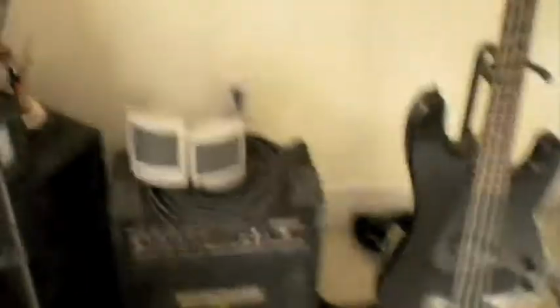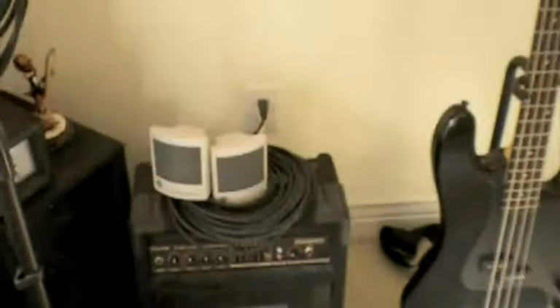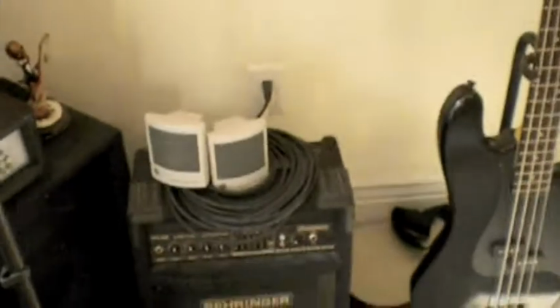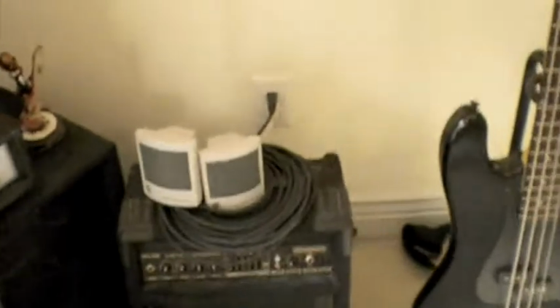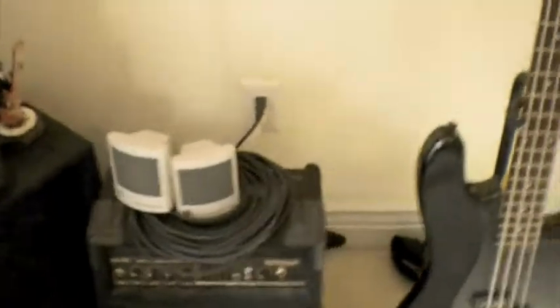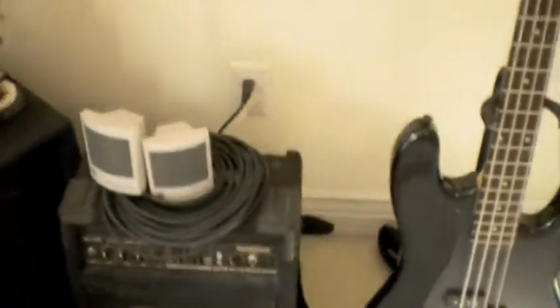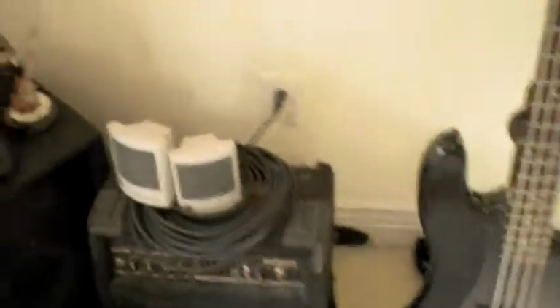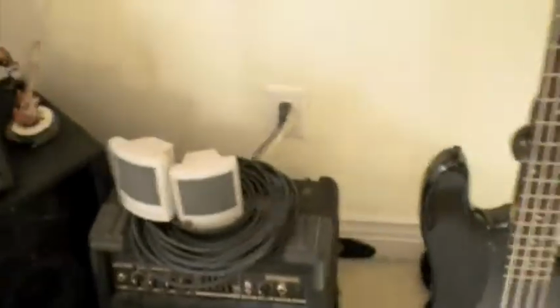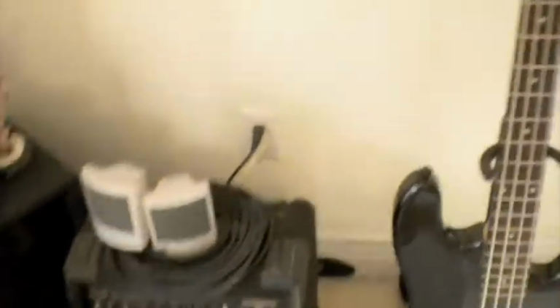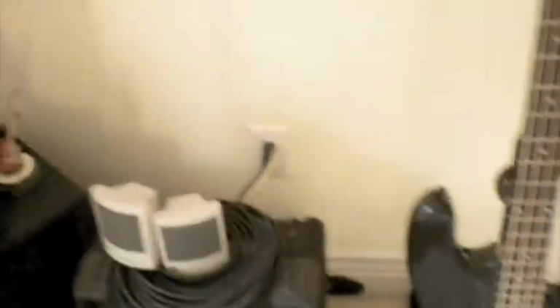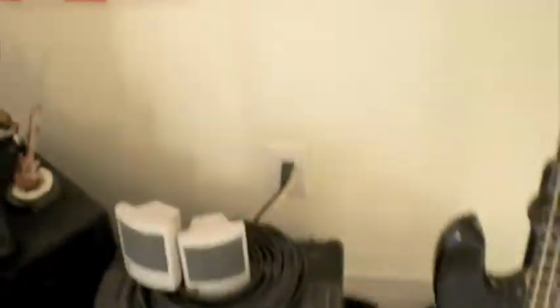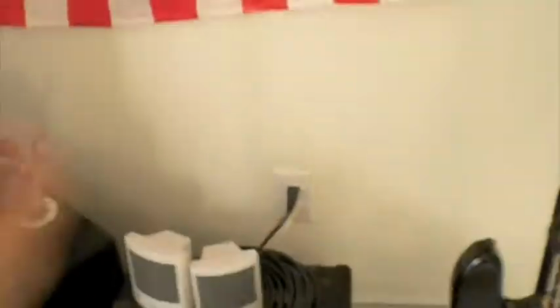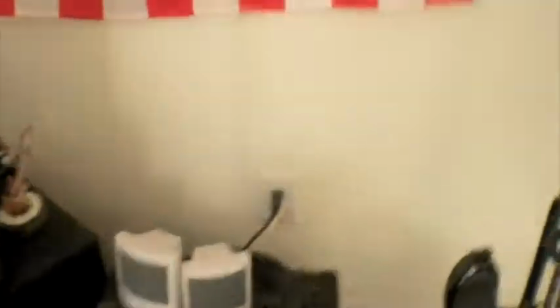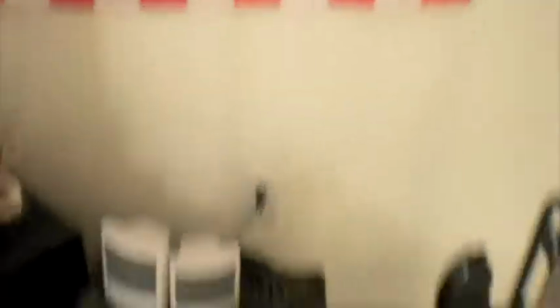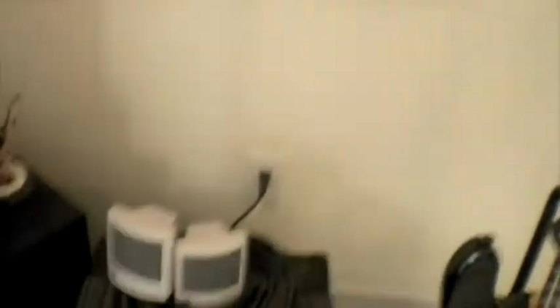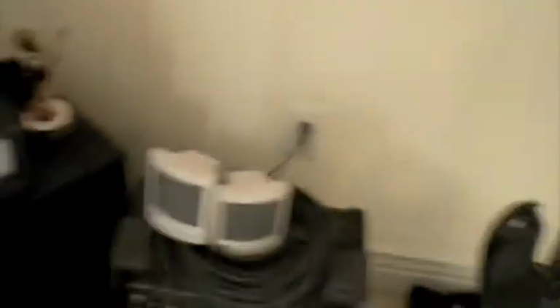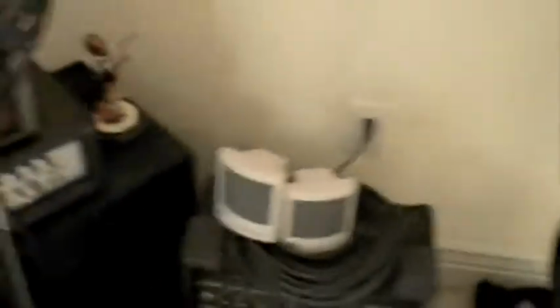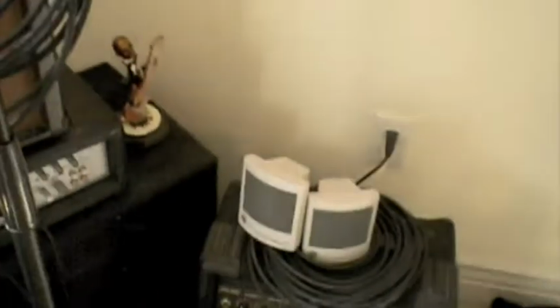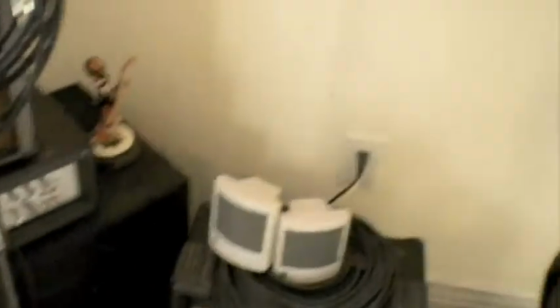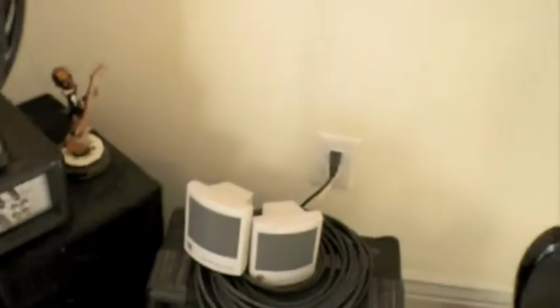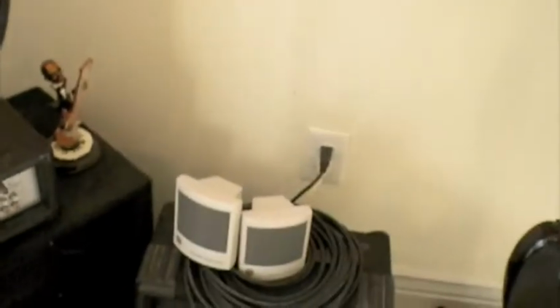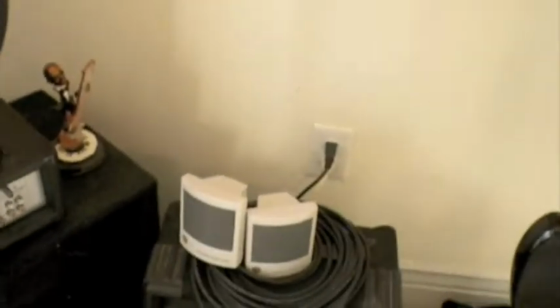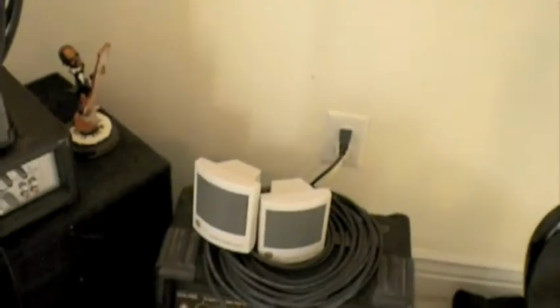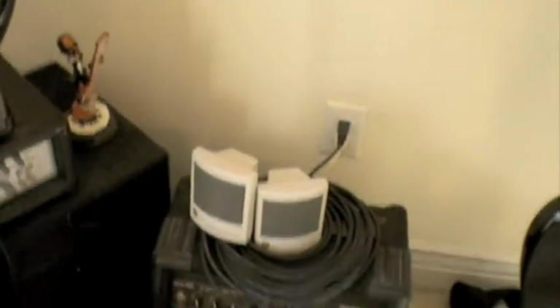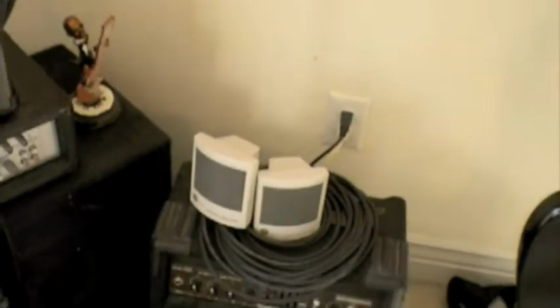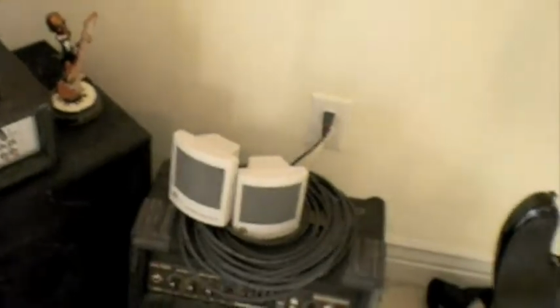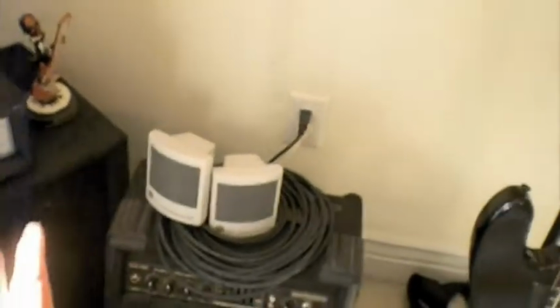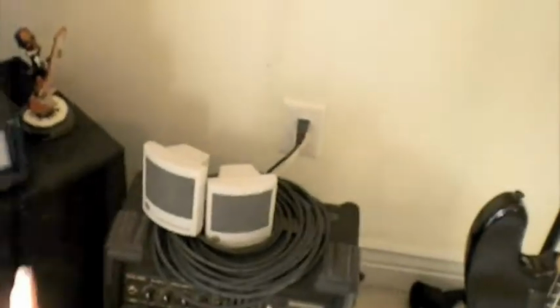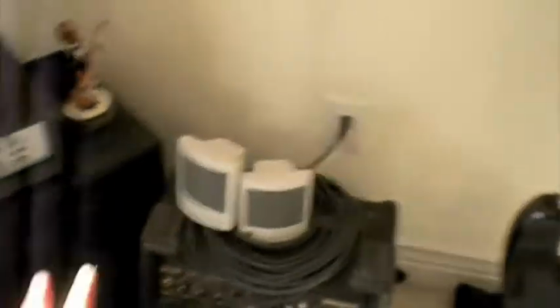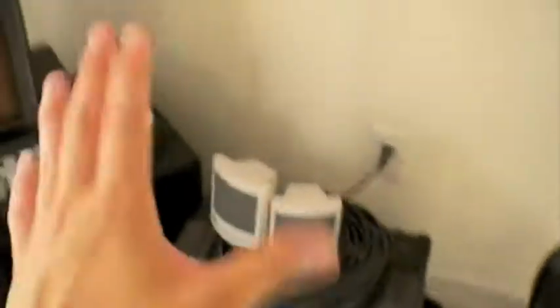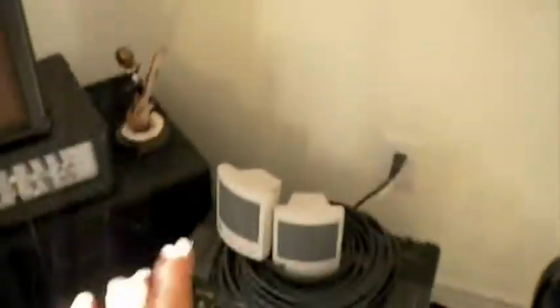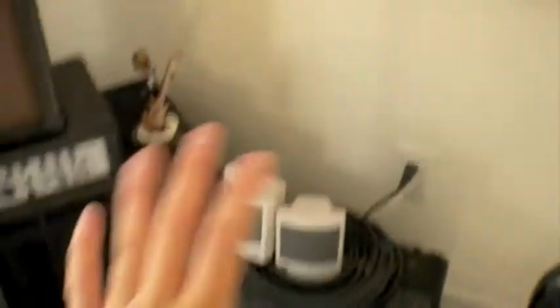It has a headphone jack as well. It's just a basic bass amp, but it's really nice.